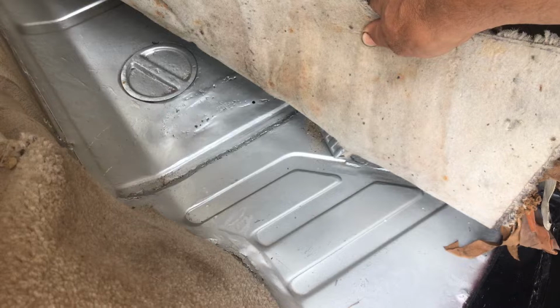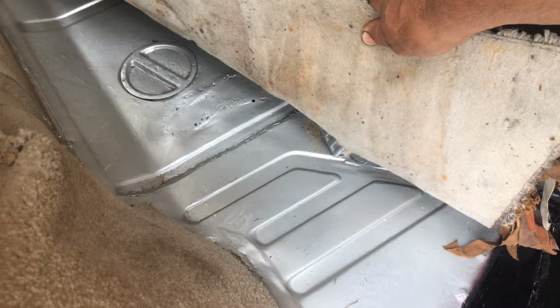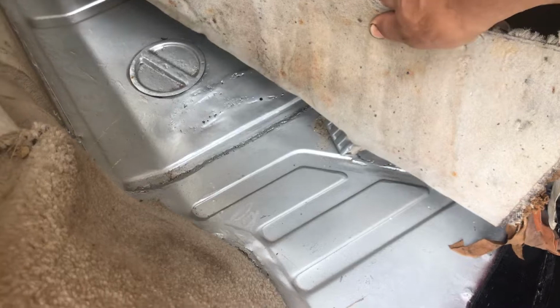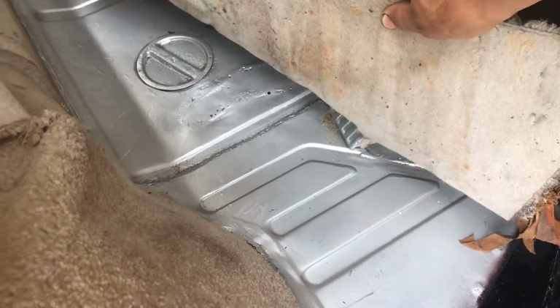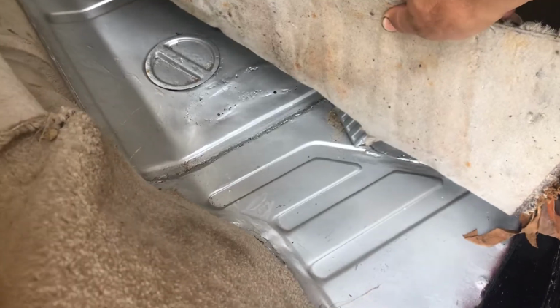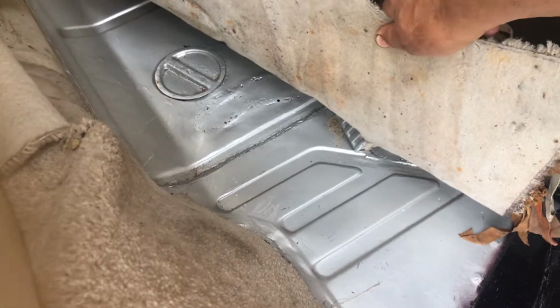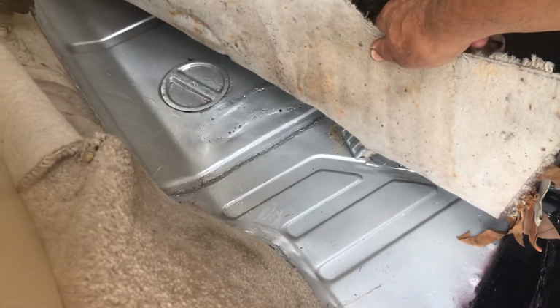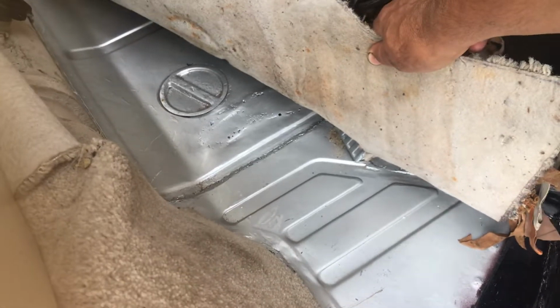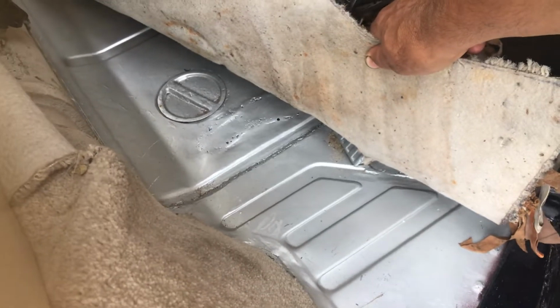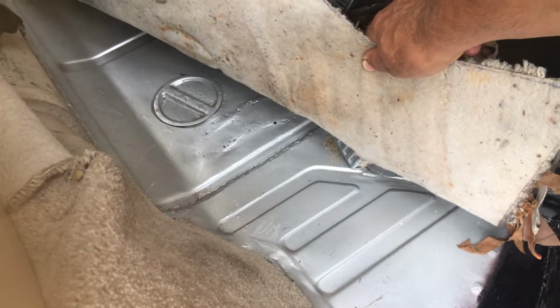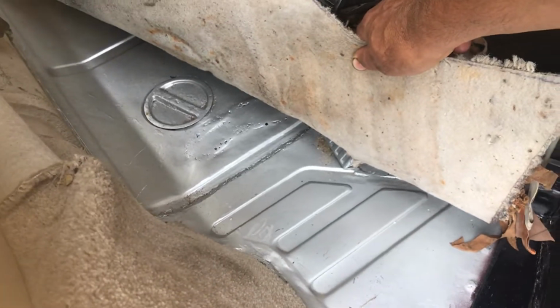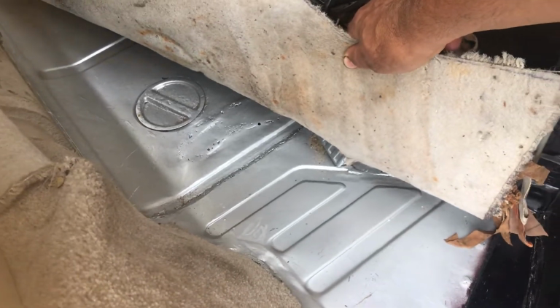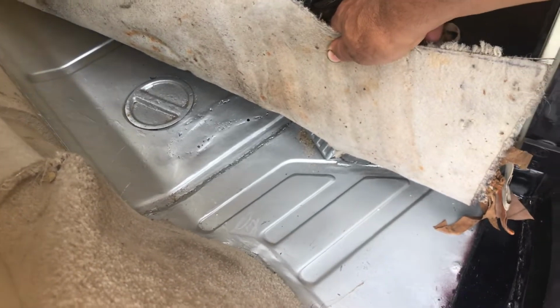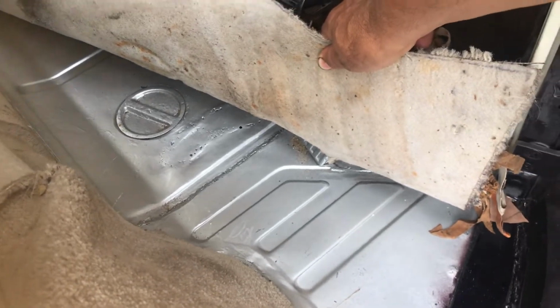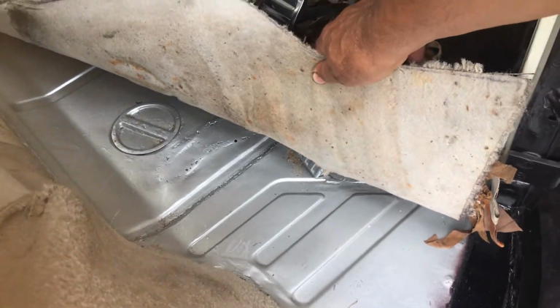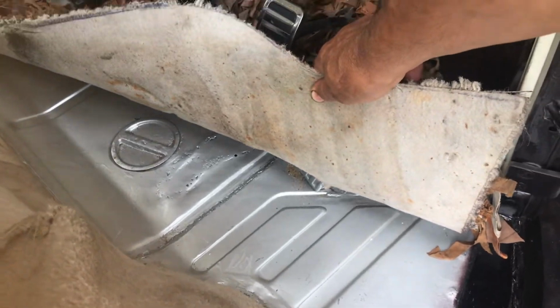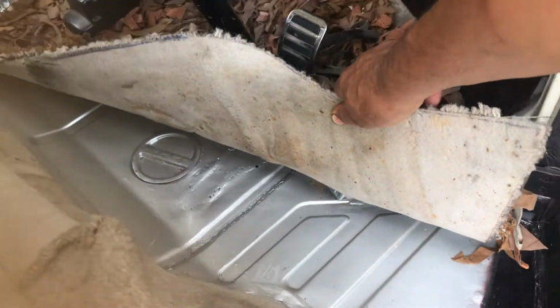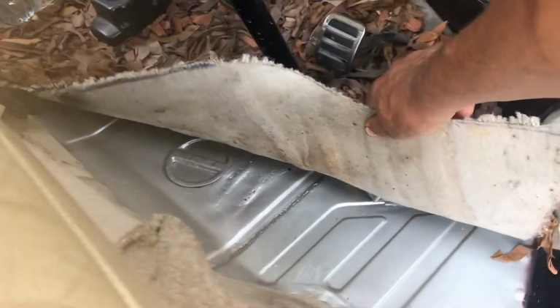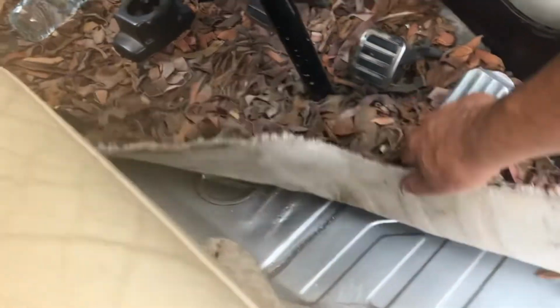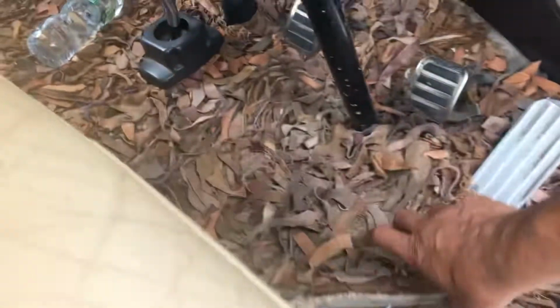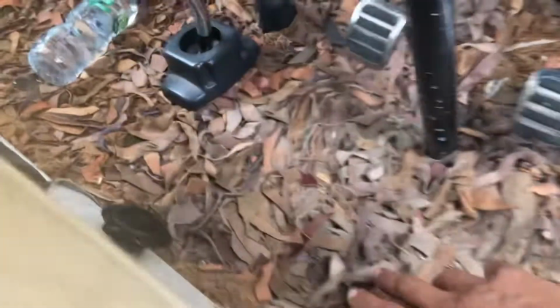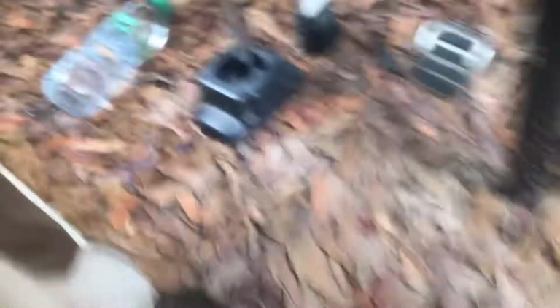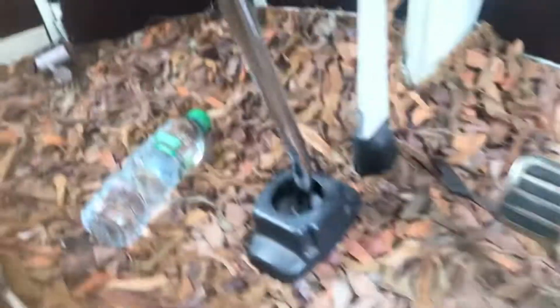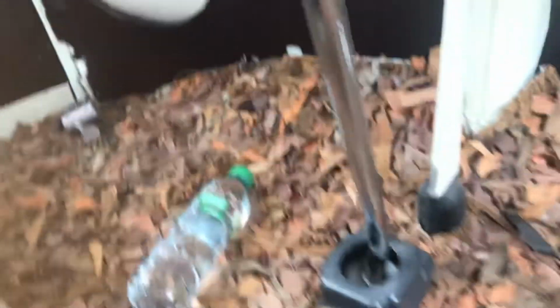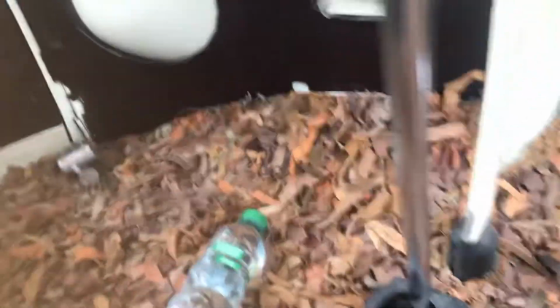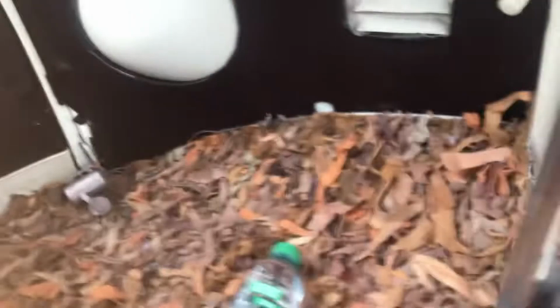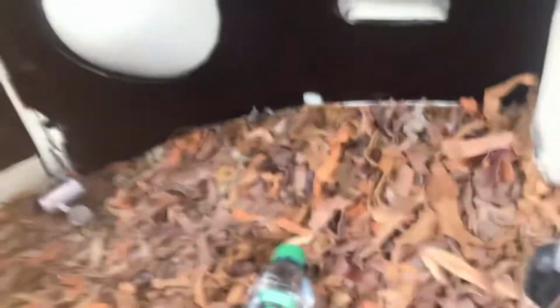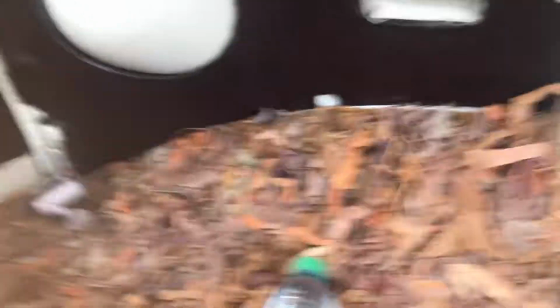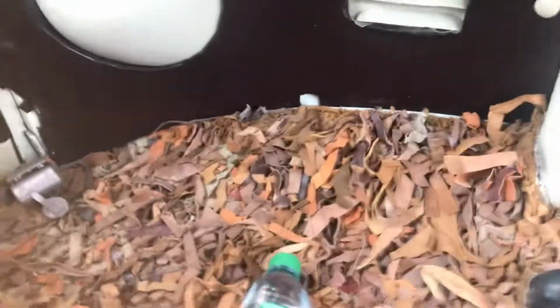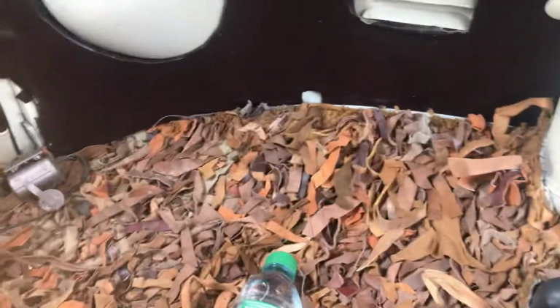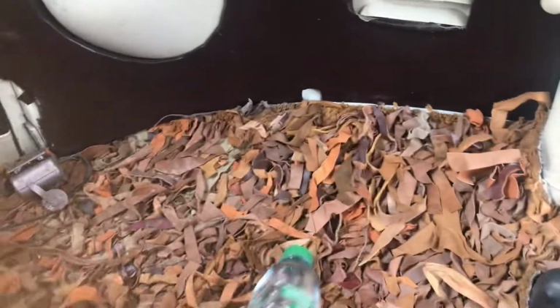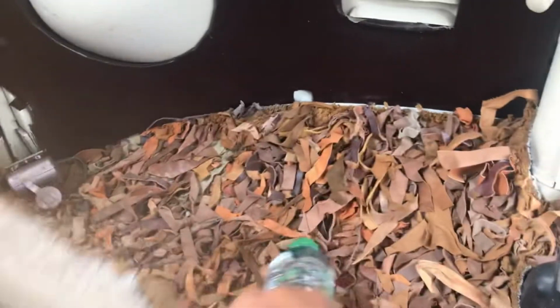This is the floor. It's had a couple of repairs but it is all rock-solid.